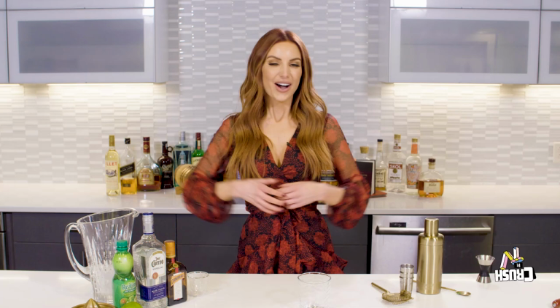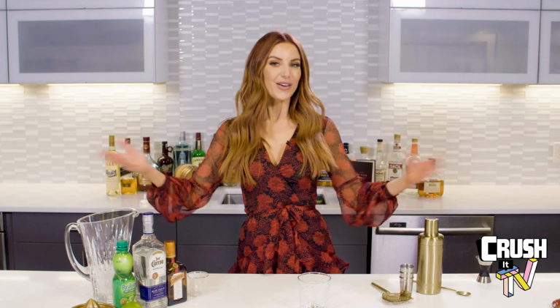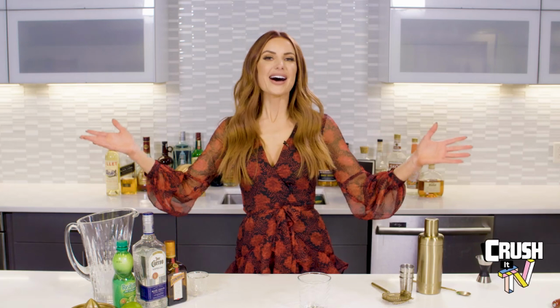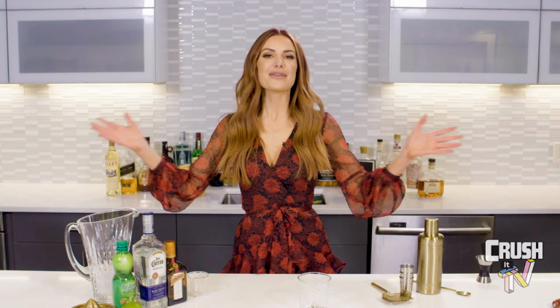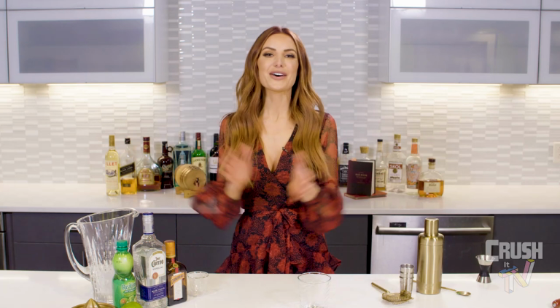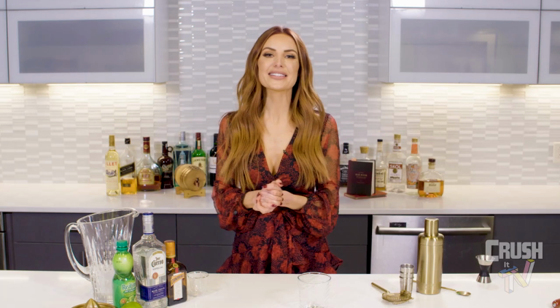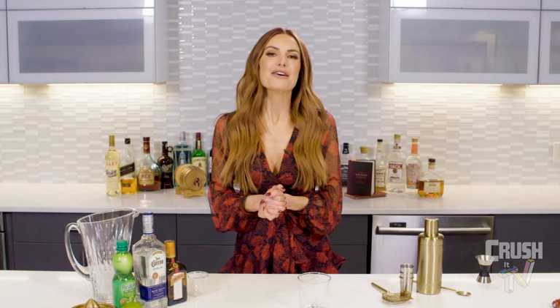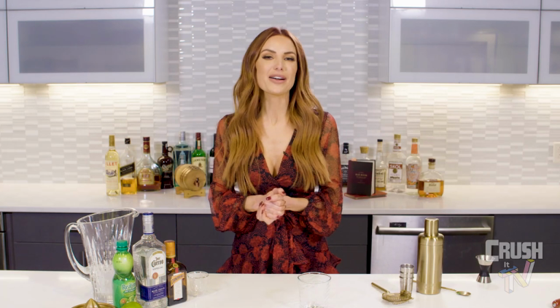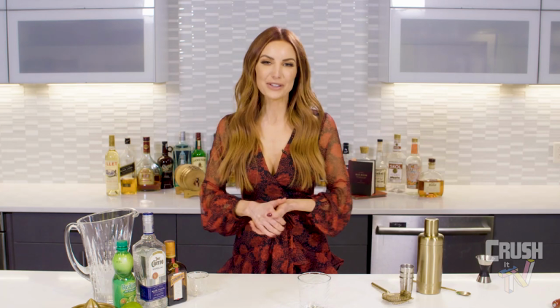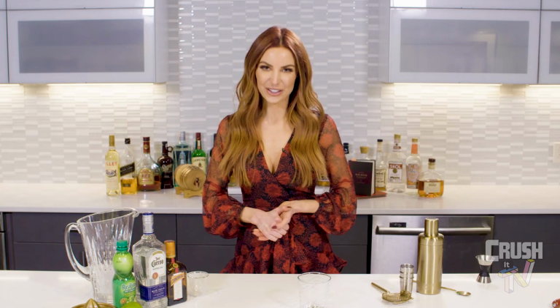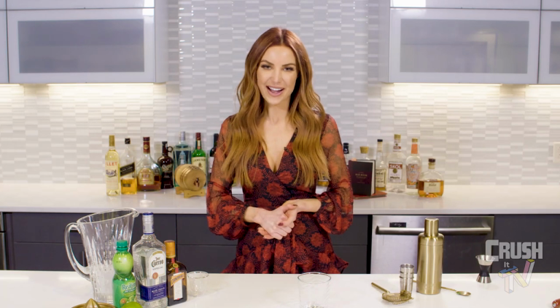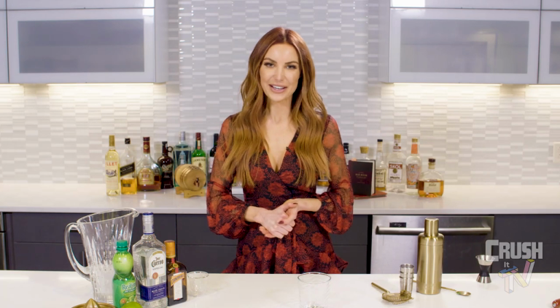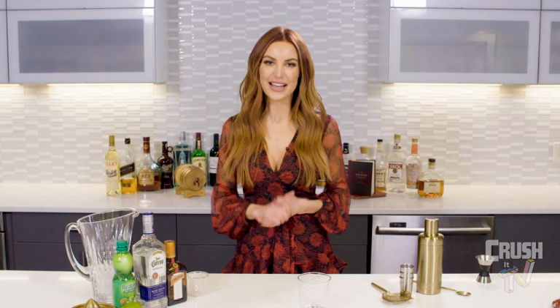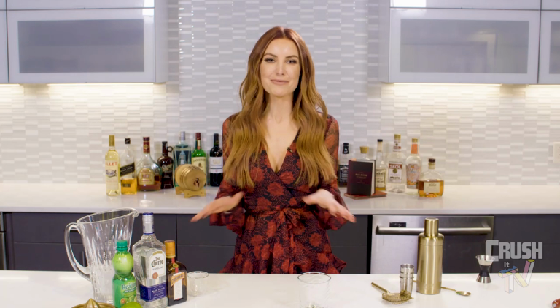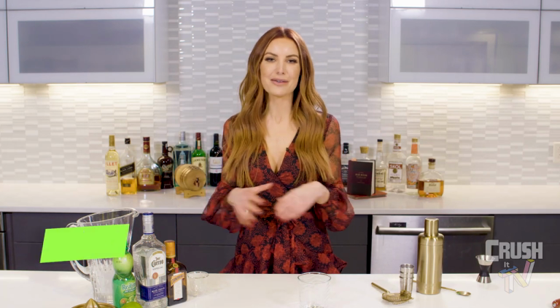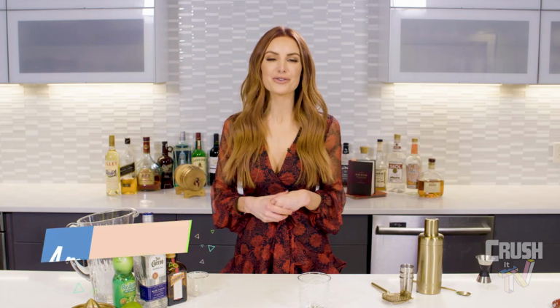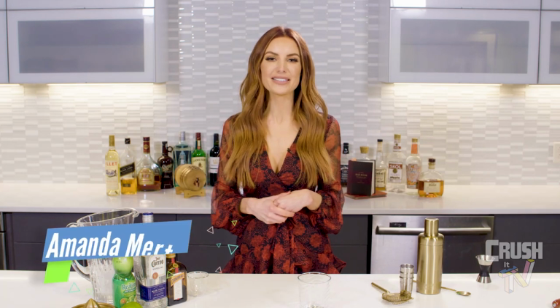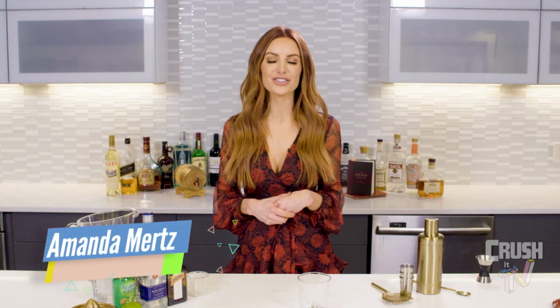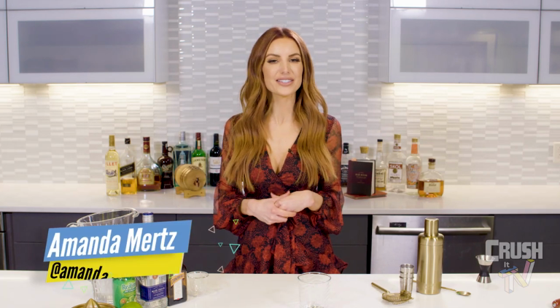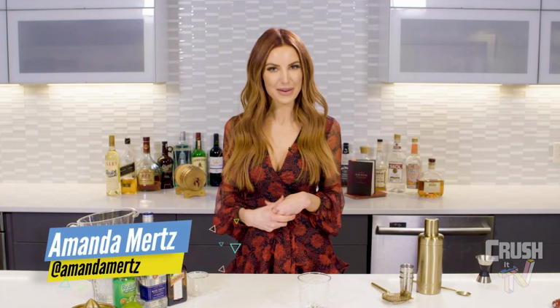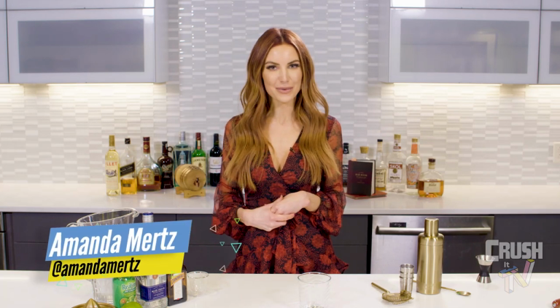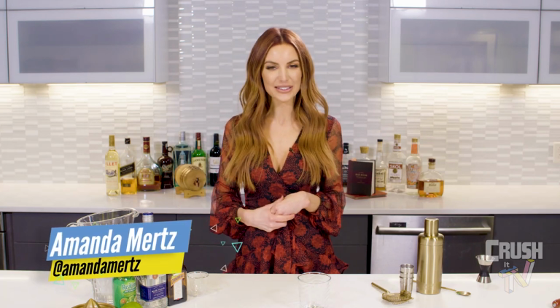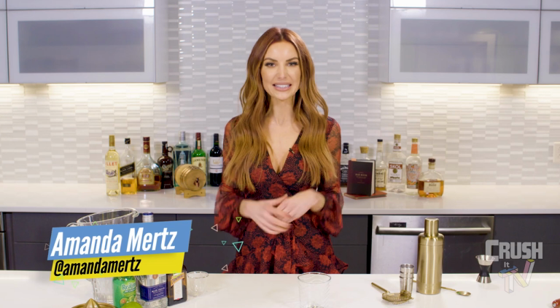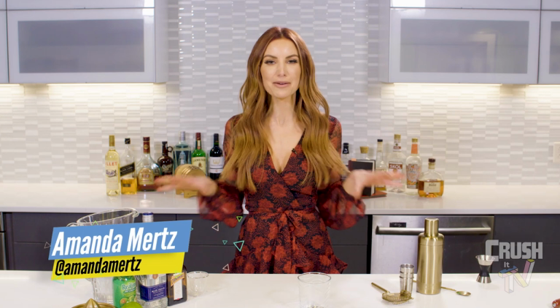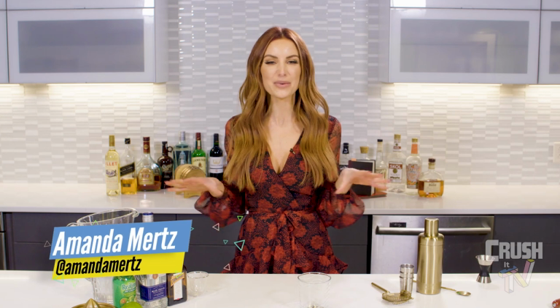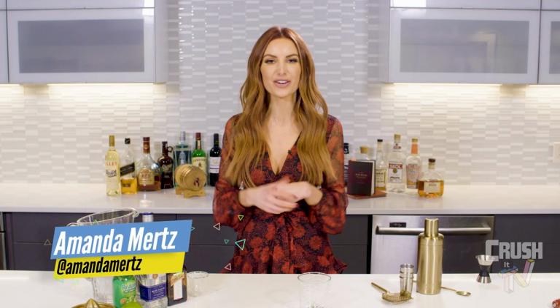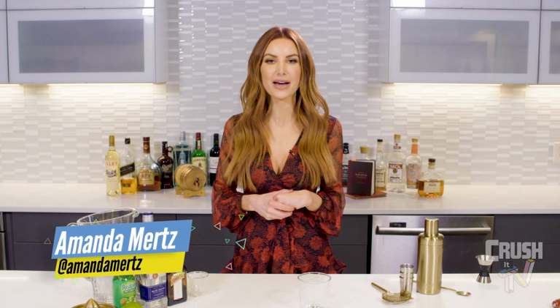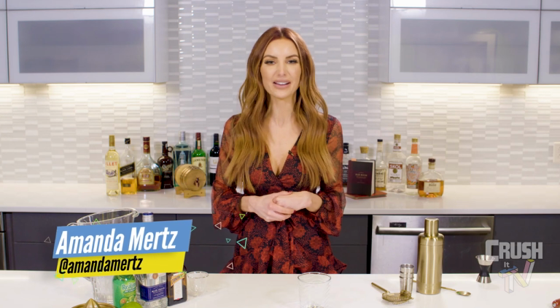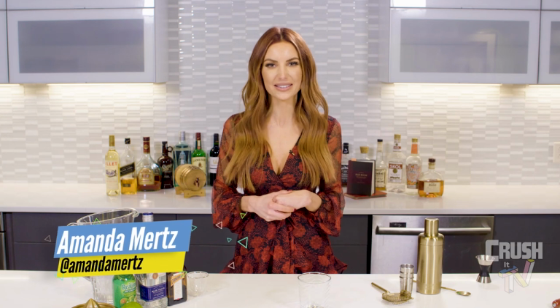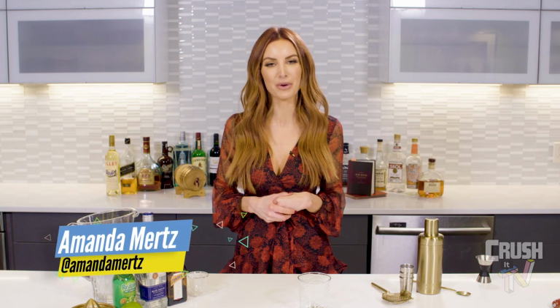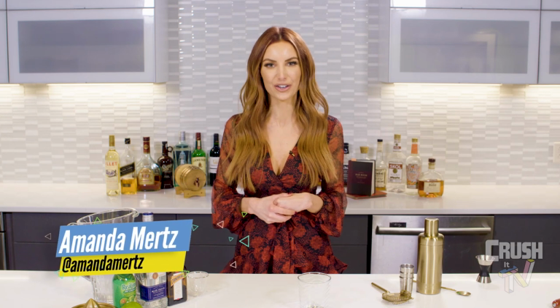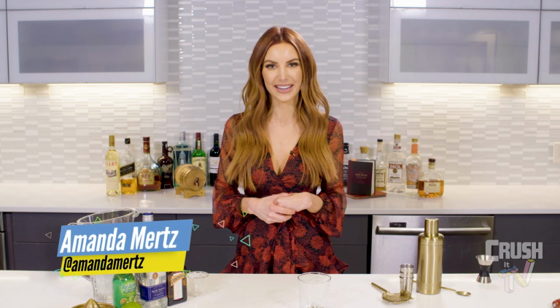Hola amigos! Welcome to Crush It Cocktails! I'm your amateur mixologist Amanda Mertz, and today I'm going to be serving up a classic margarita.